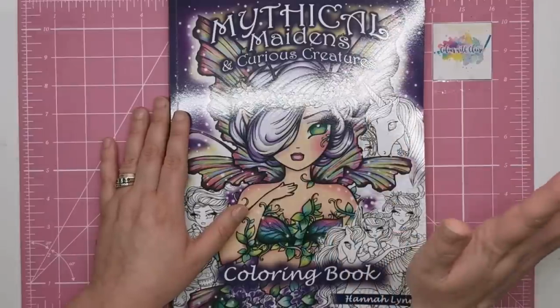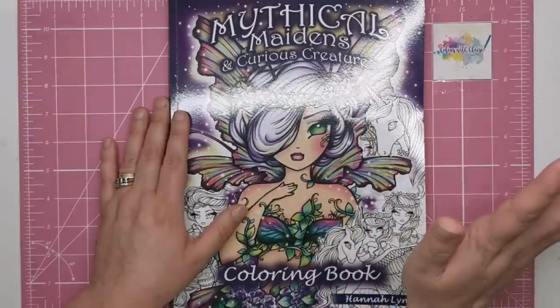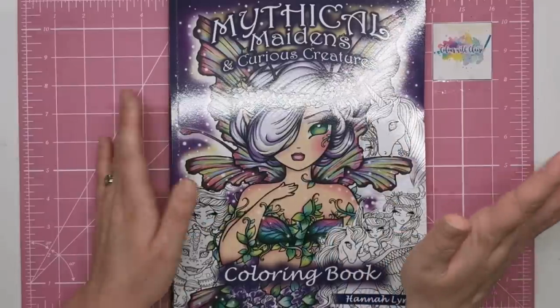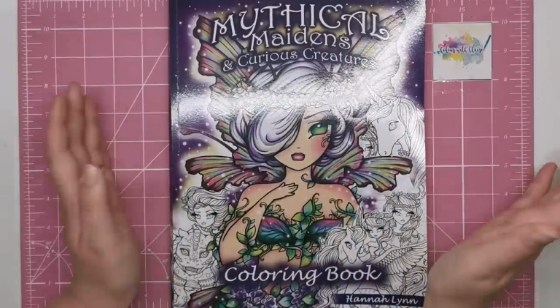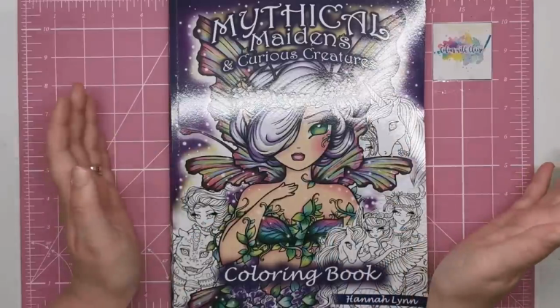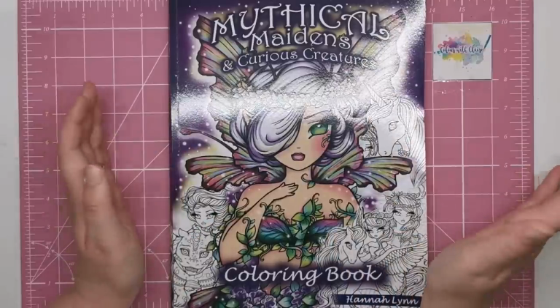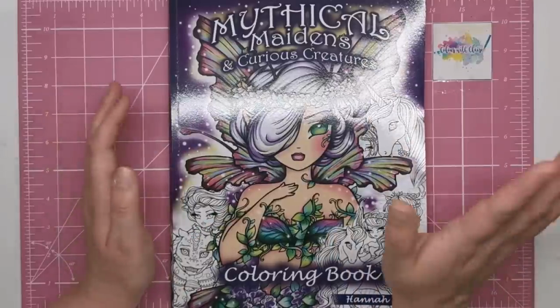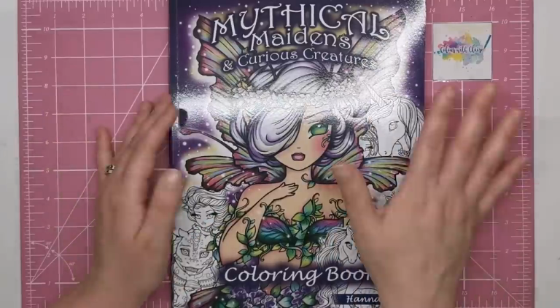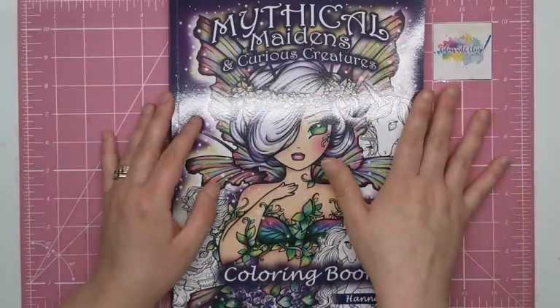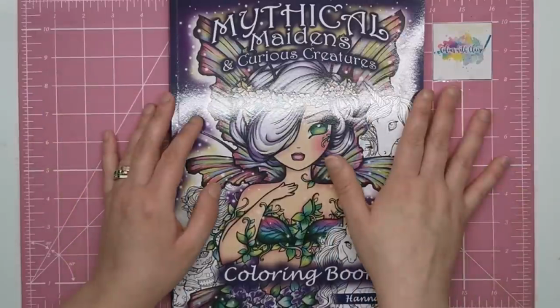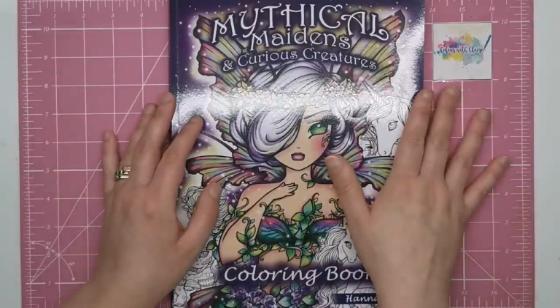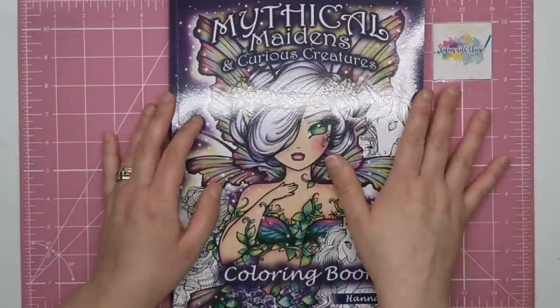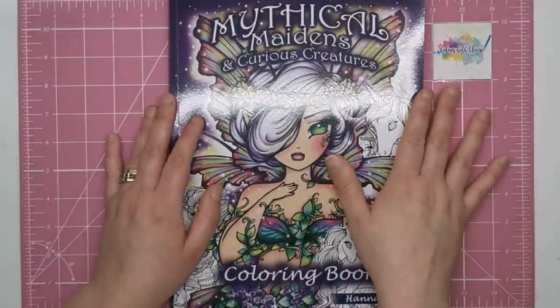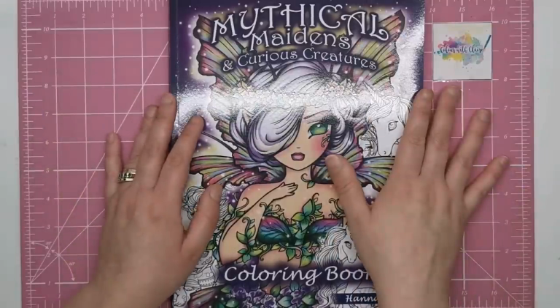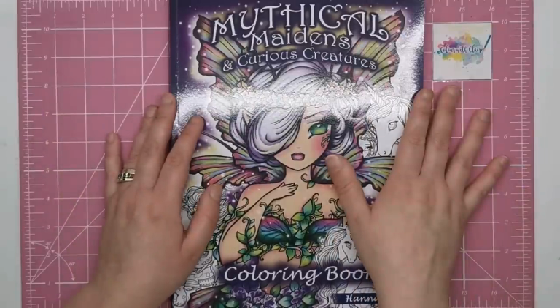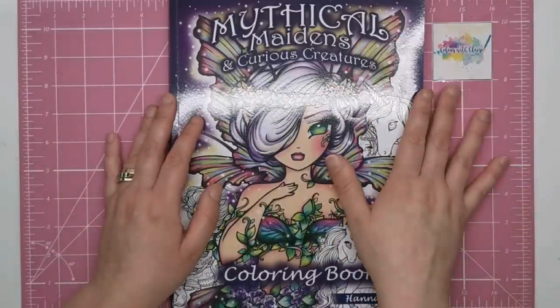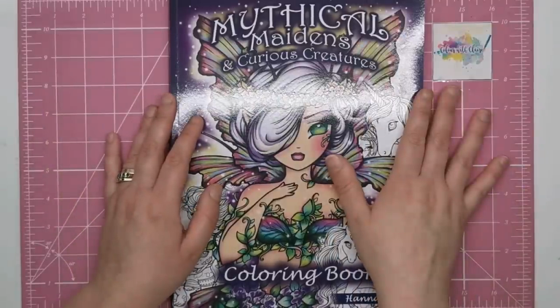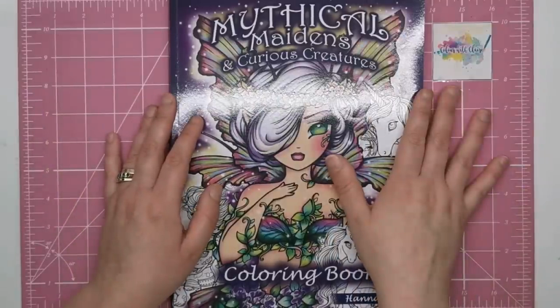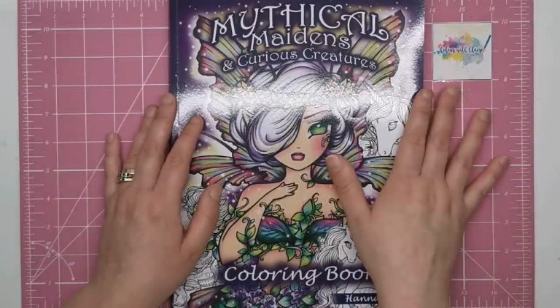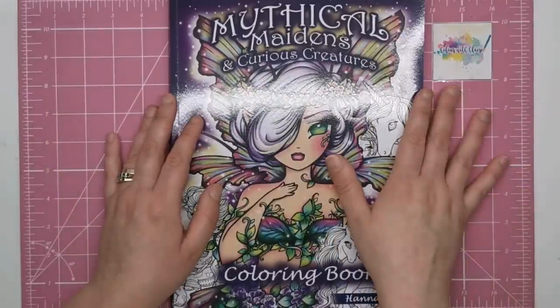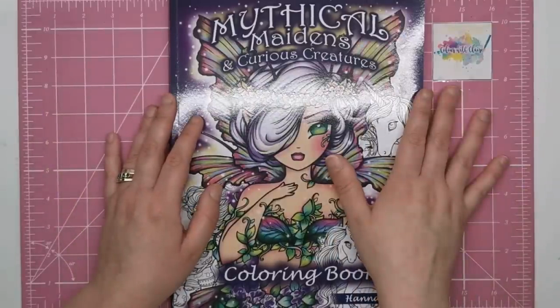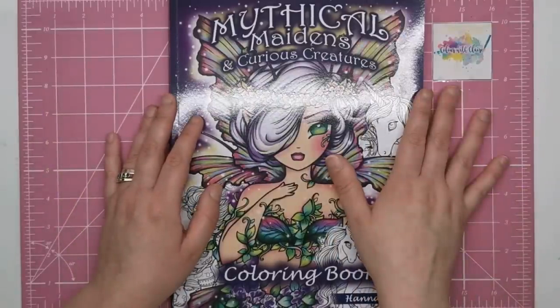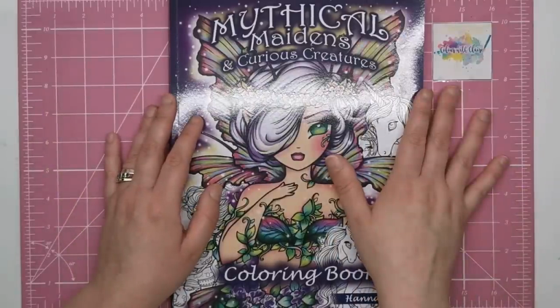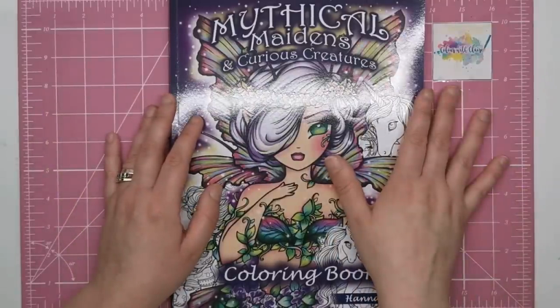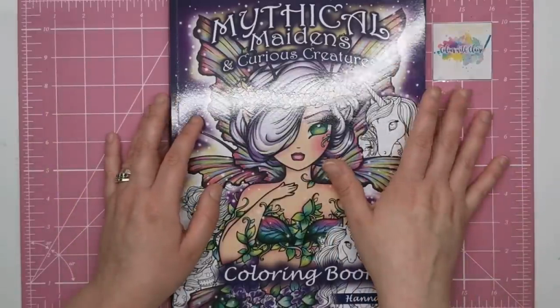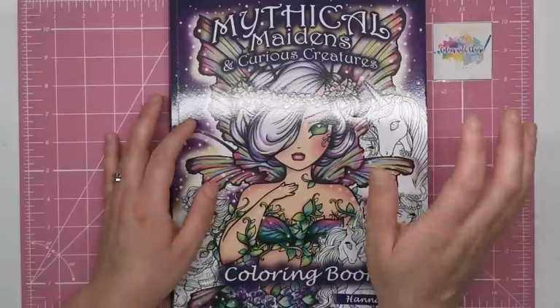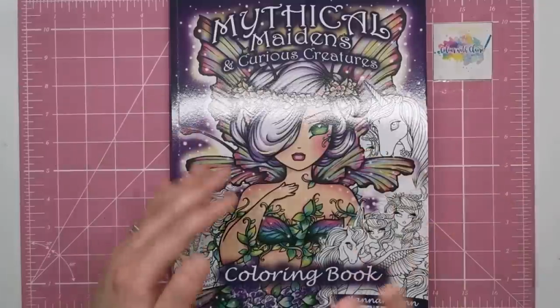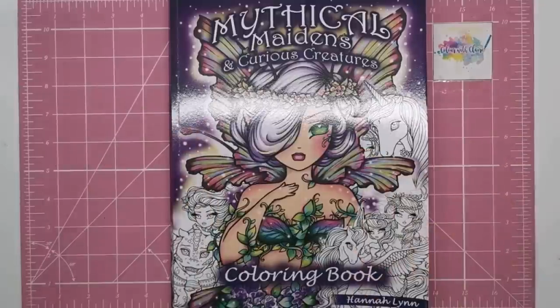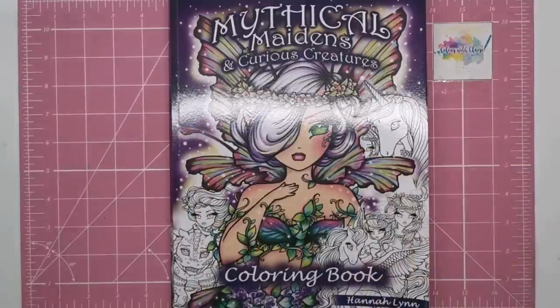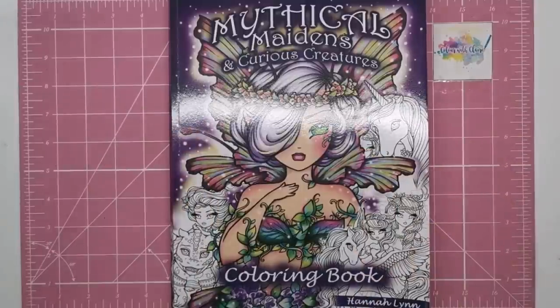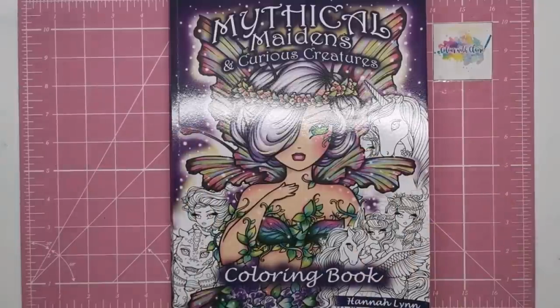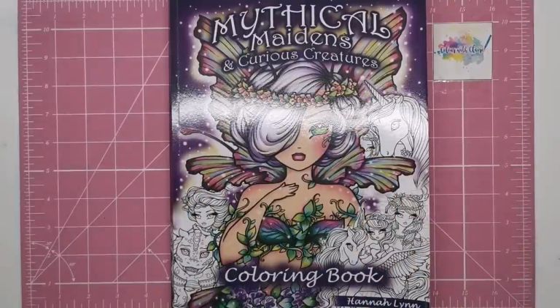Thank you very much for watching another rambling review from Colour with Claire, and I'll see you next time.